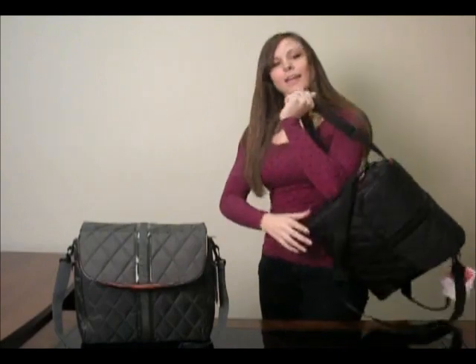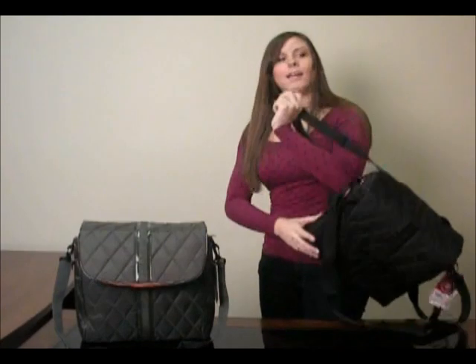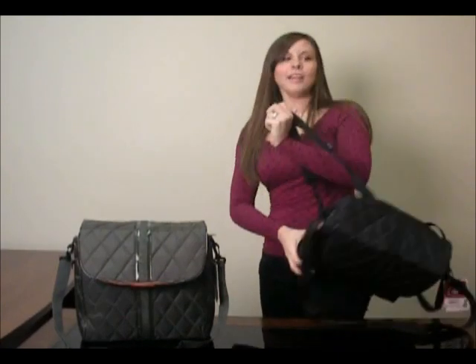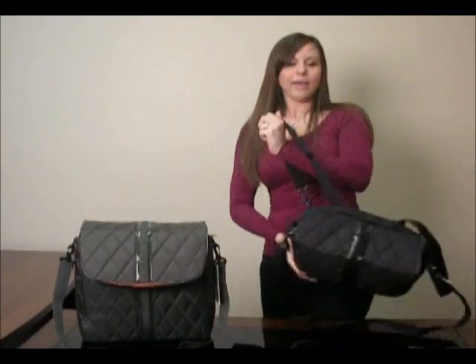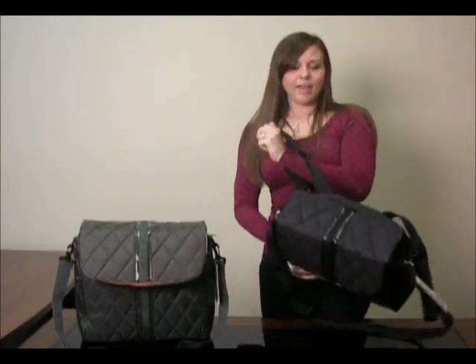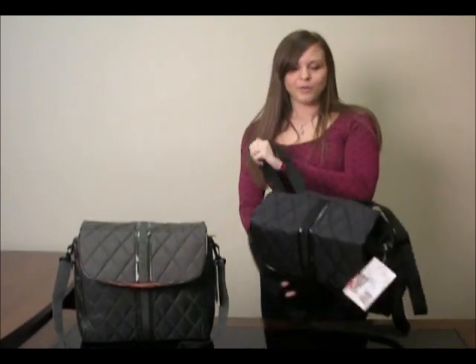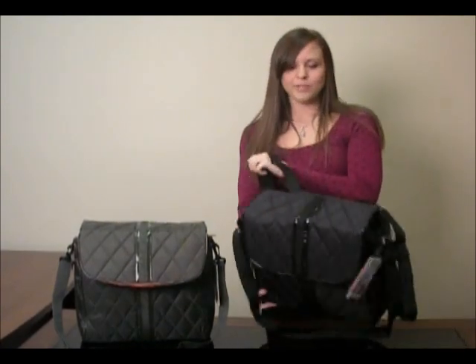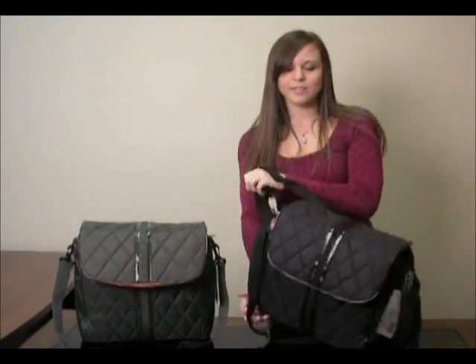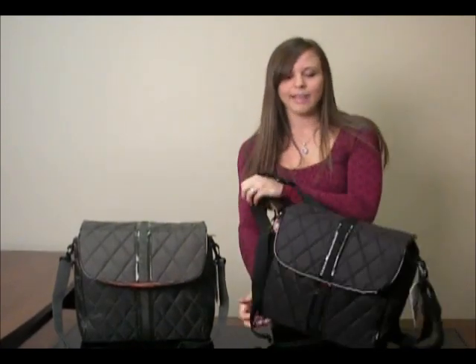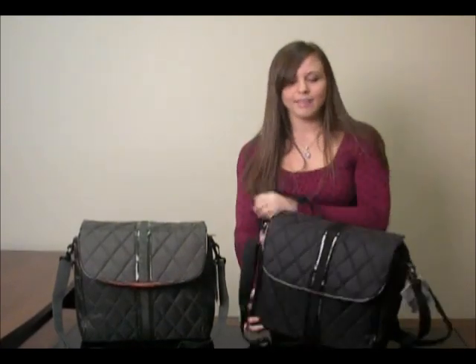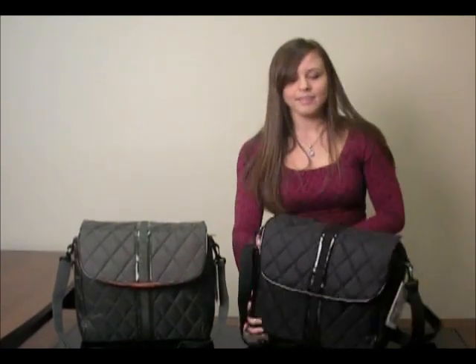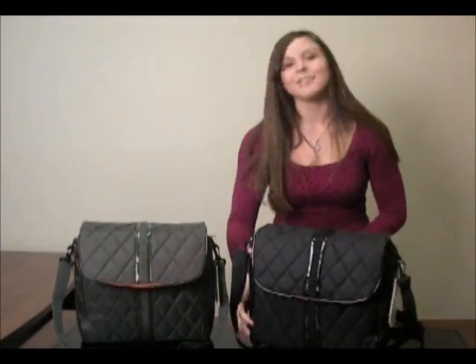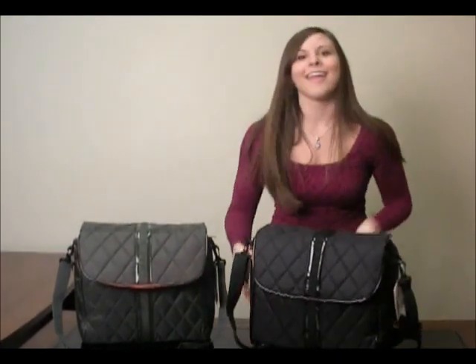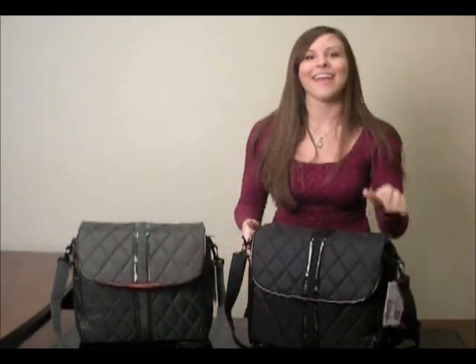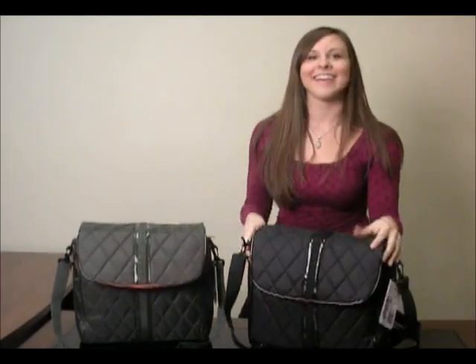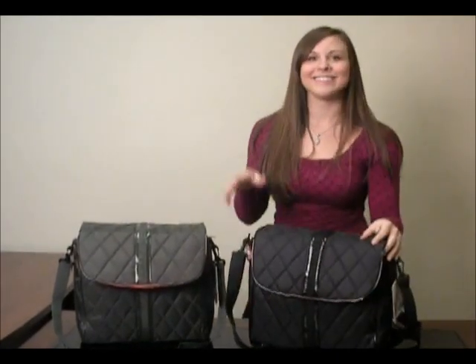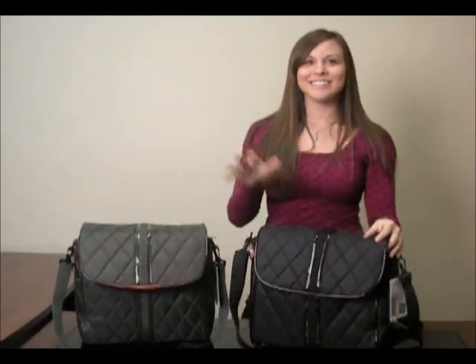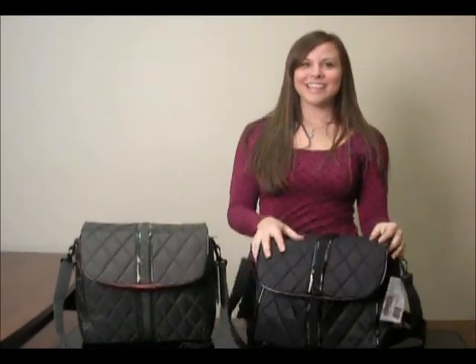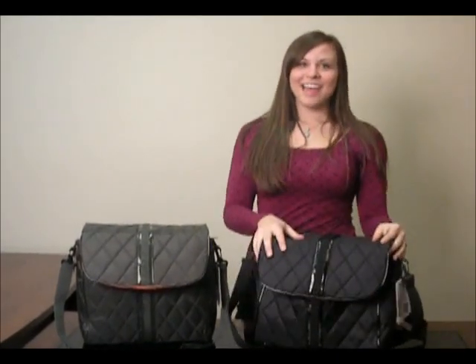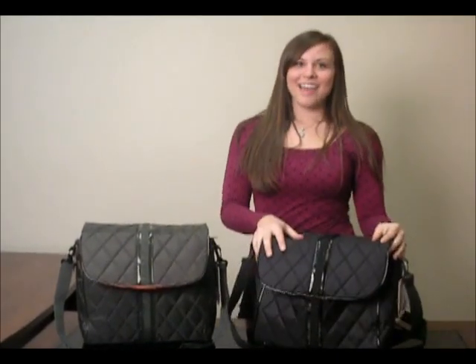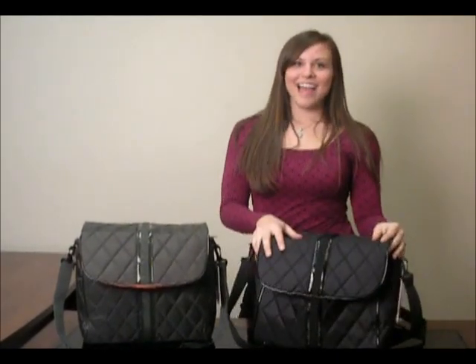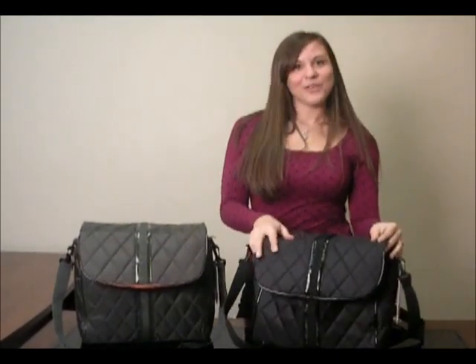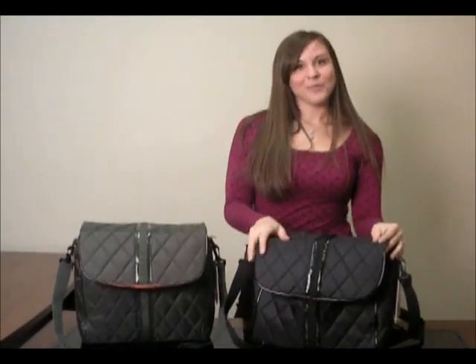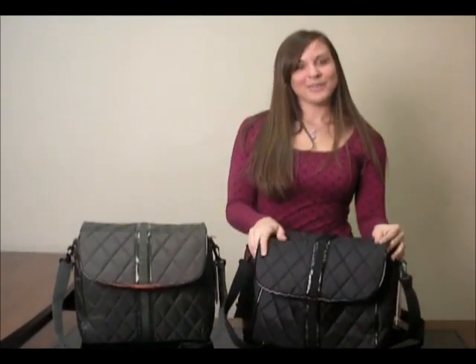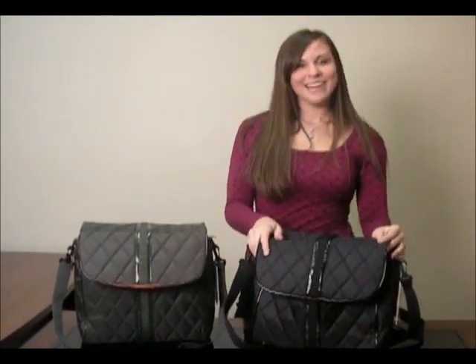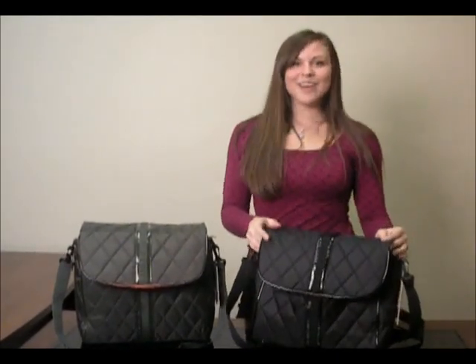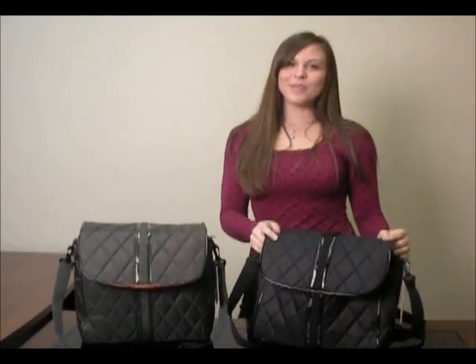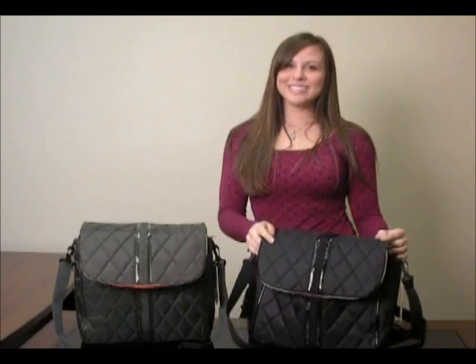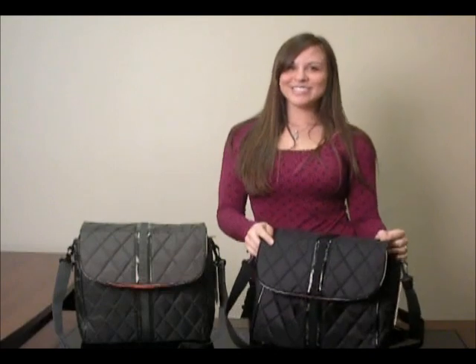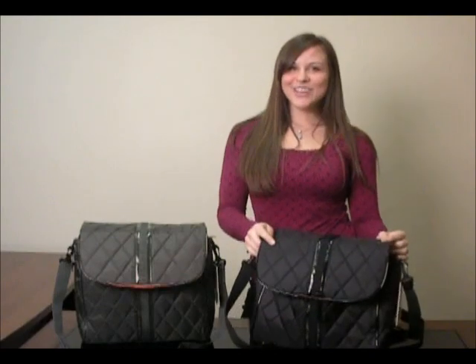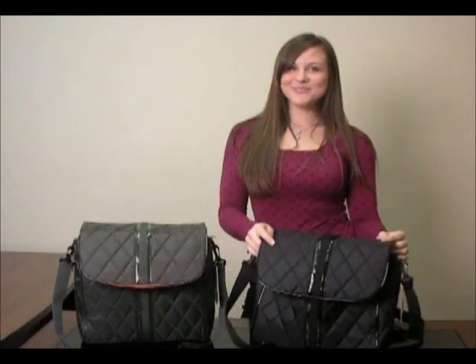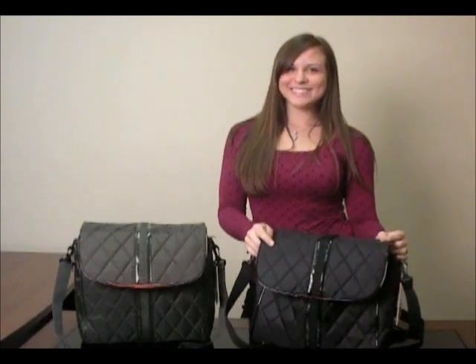I hope you guys really like these and go buy one today on babysteels.com.